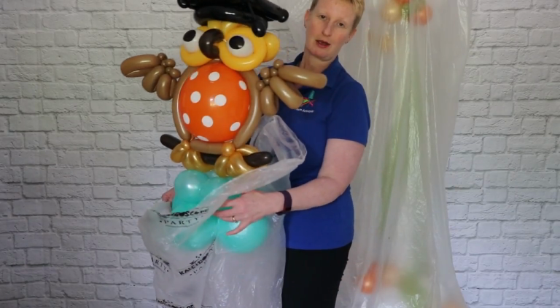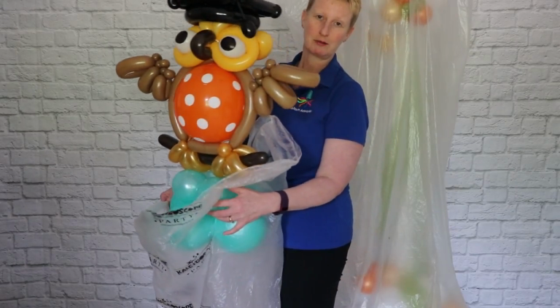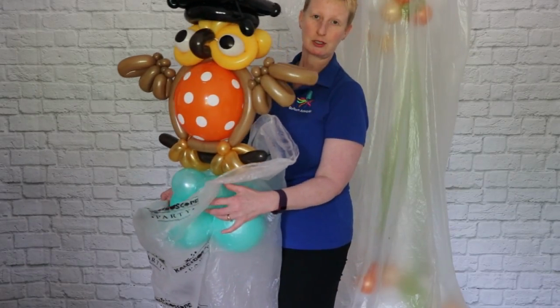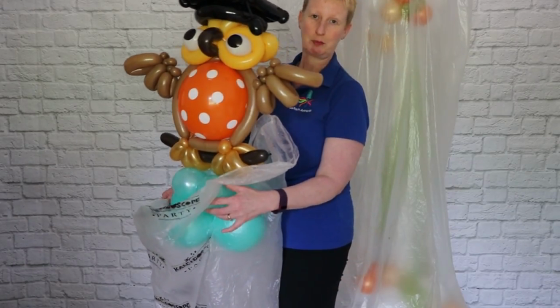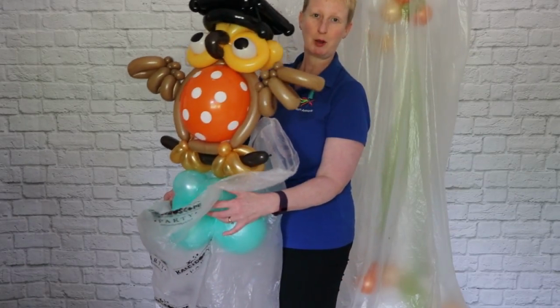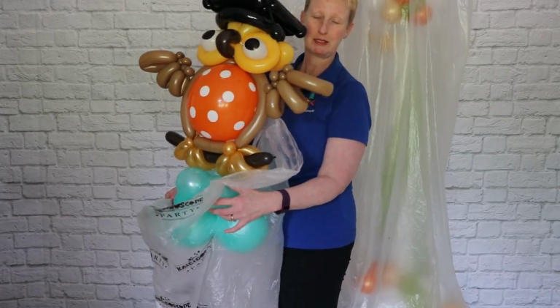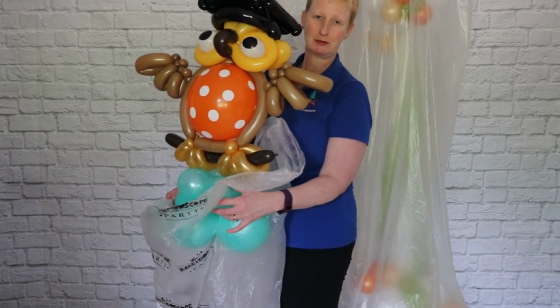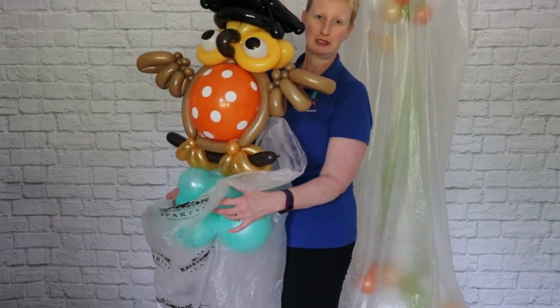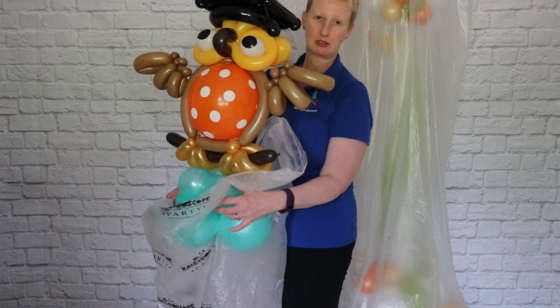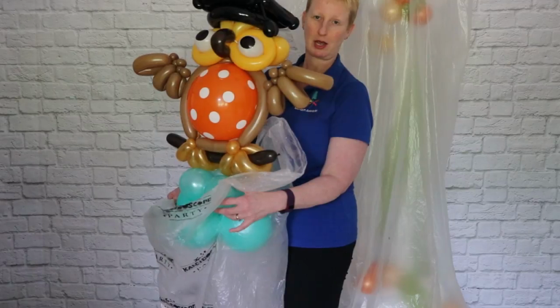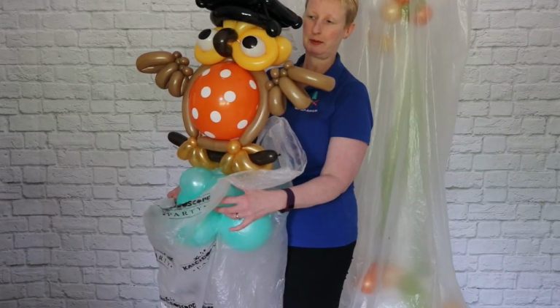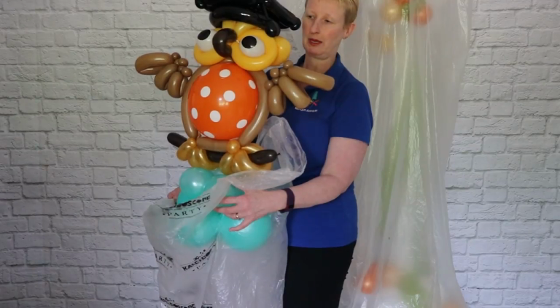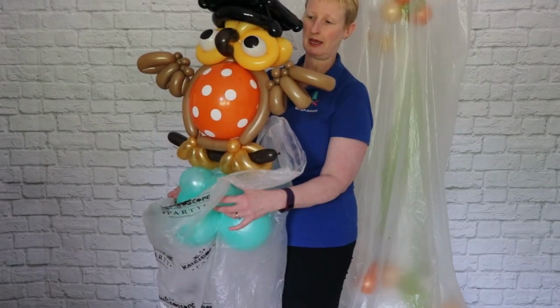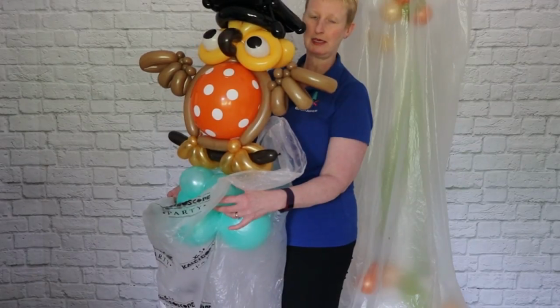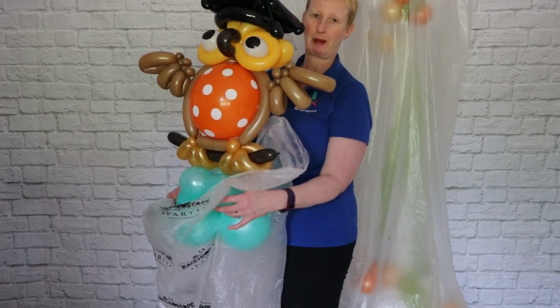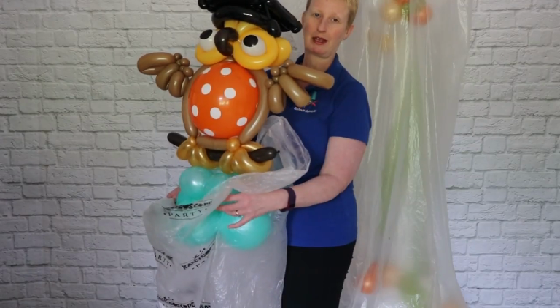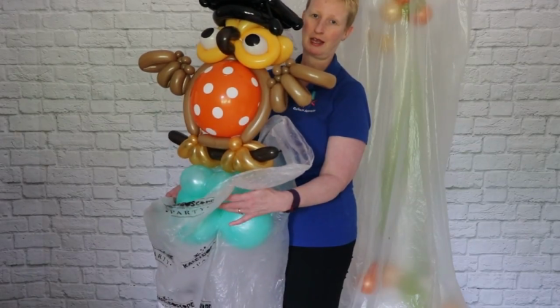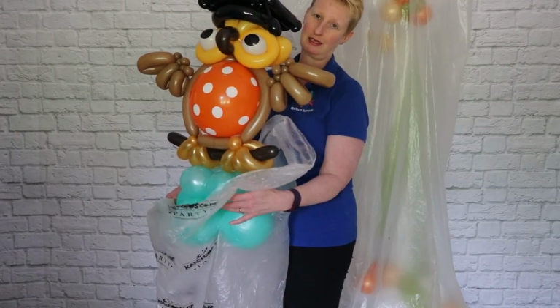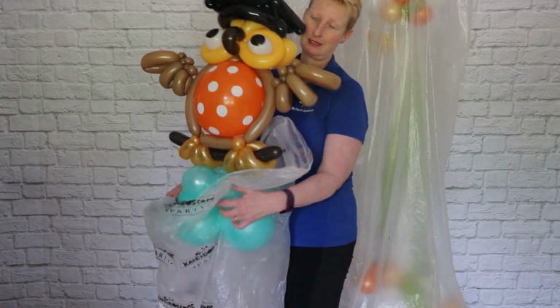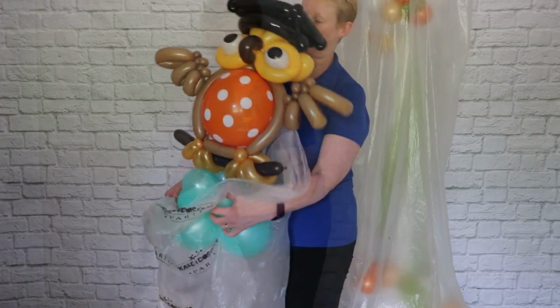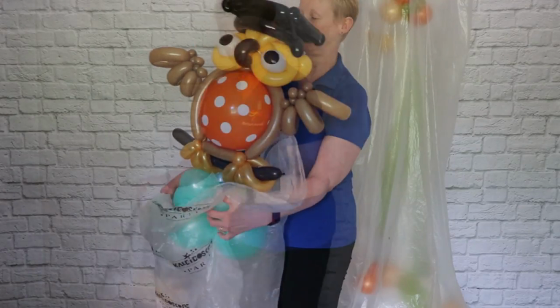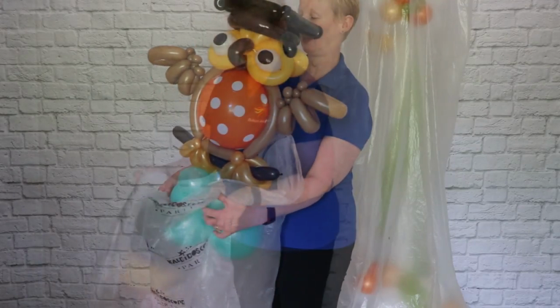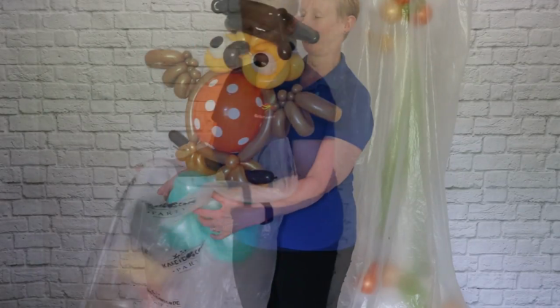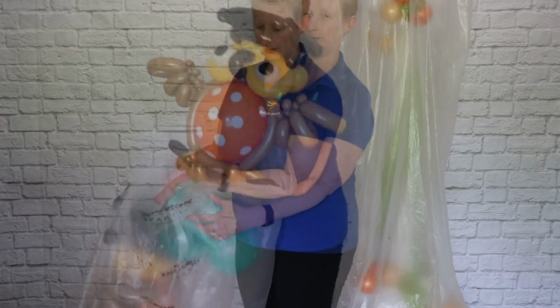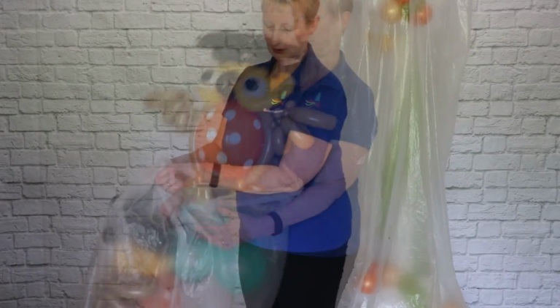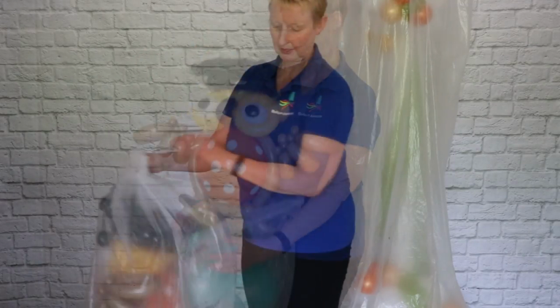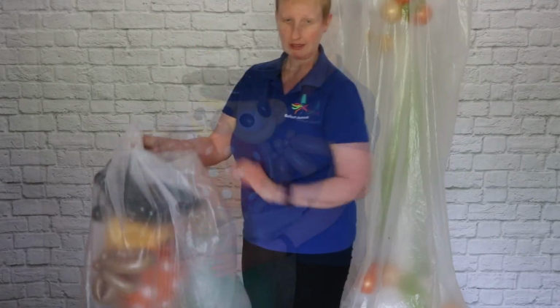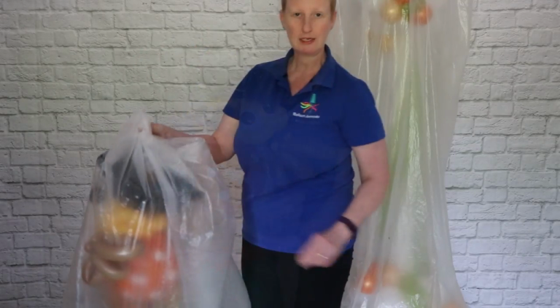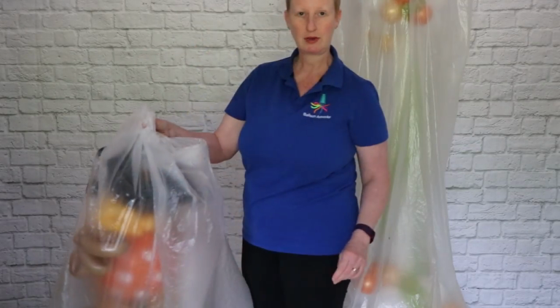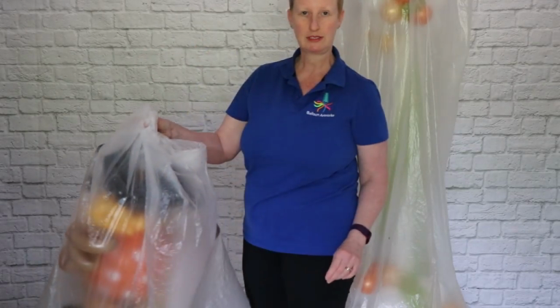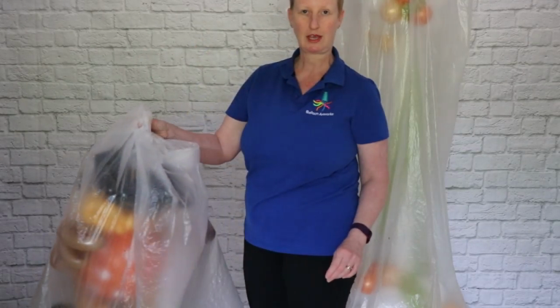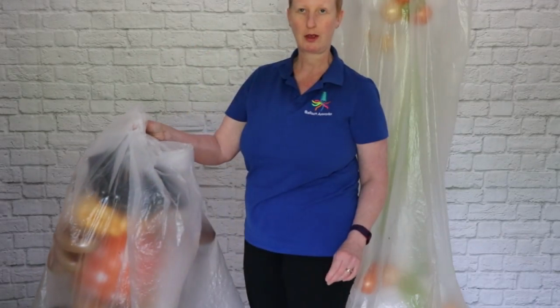So I'm just going to pop this little chap in a bag, and then he's ready to go.